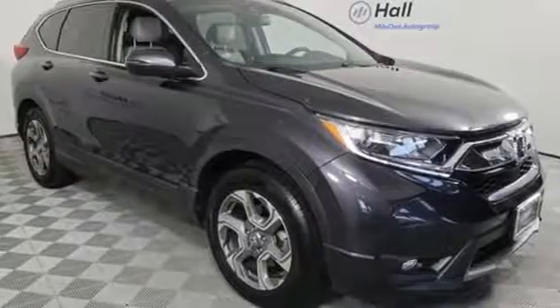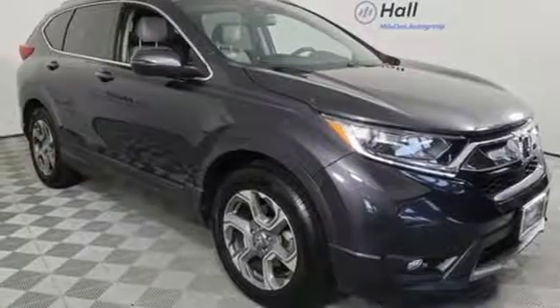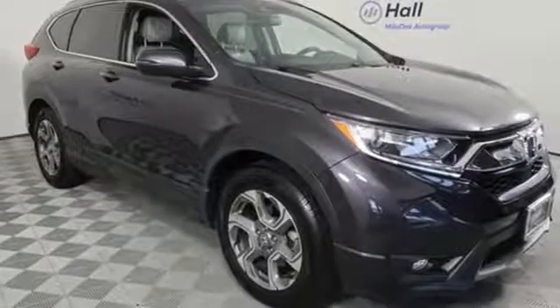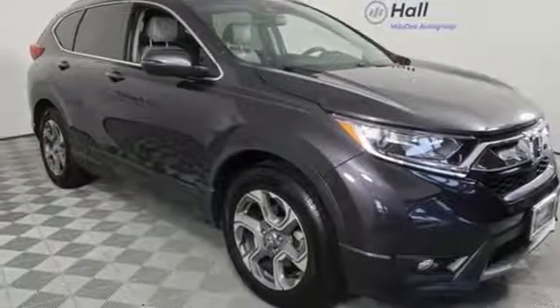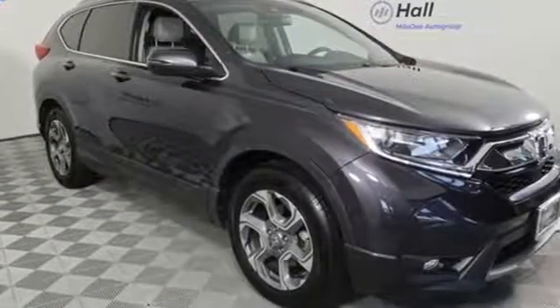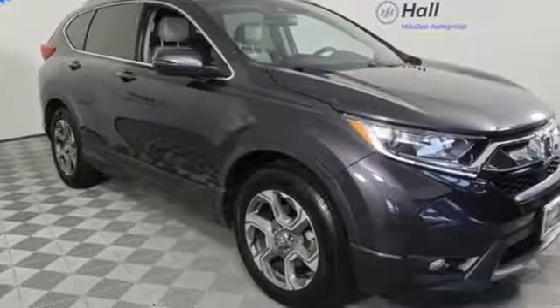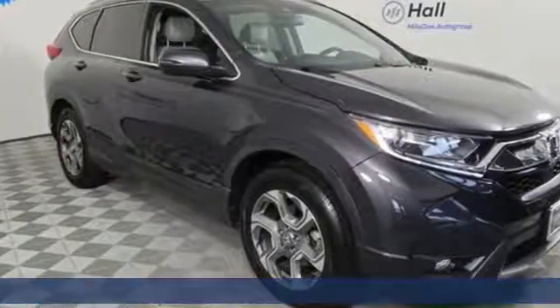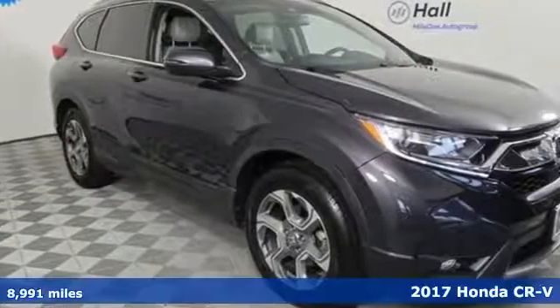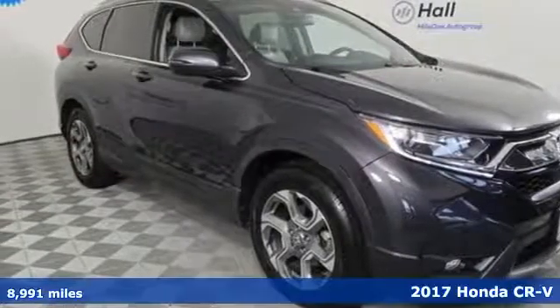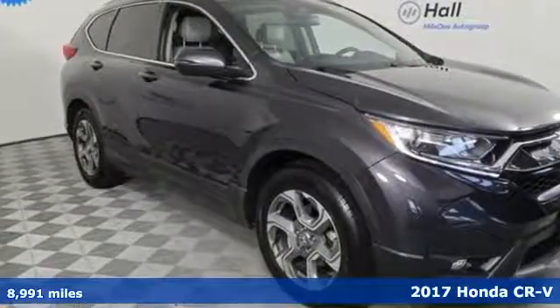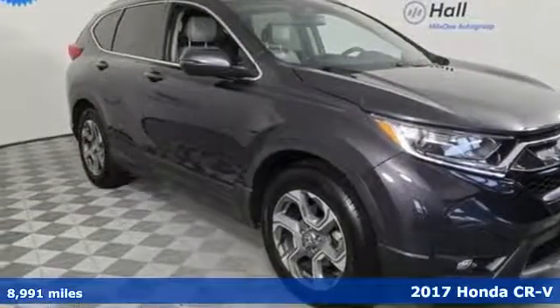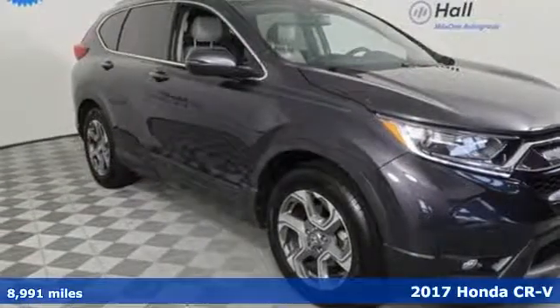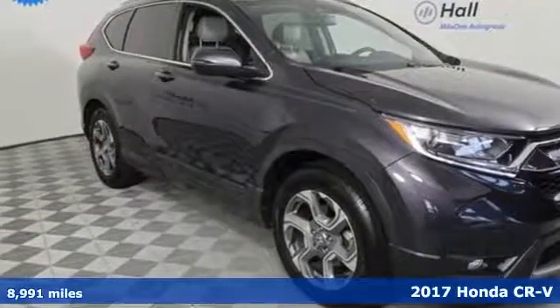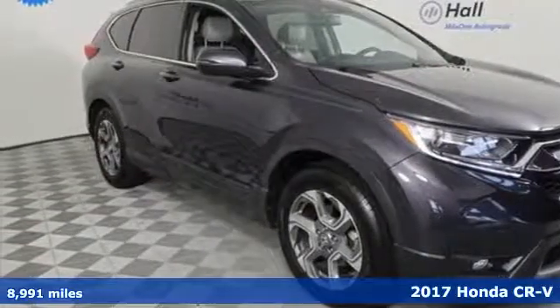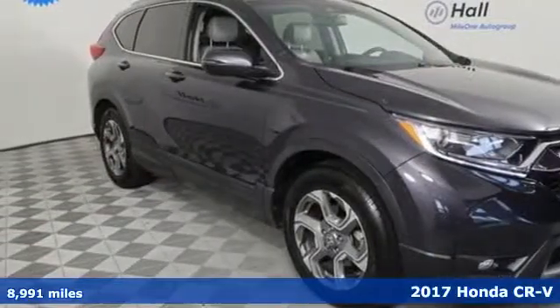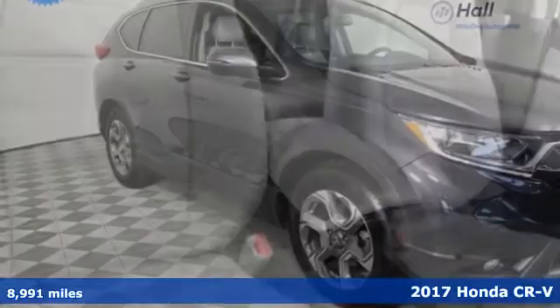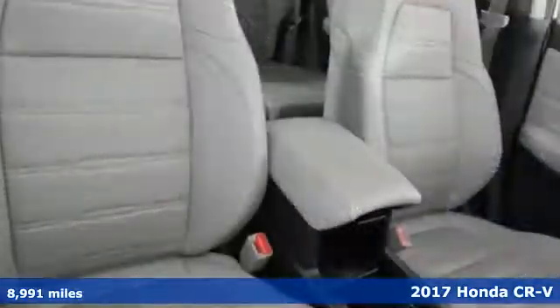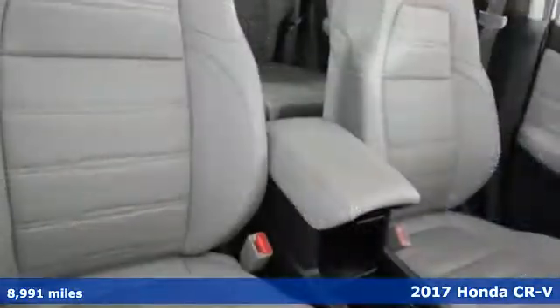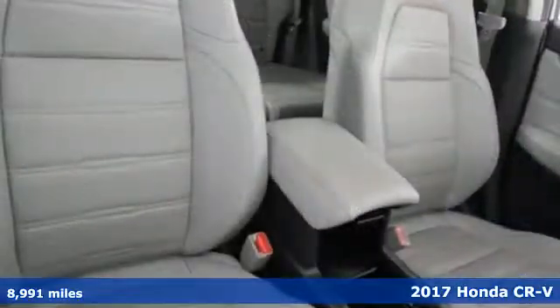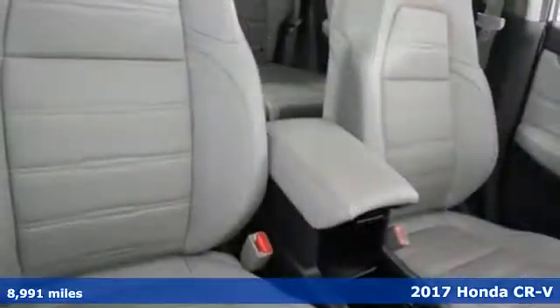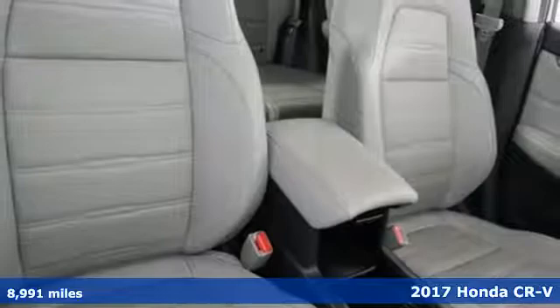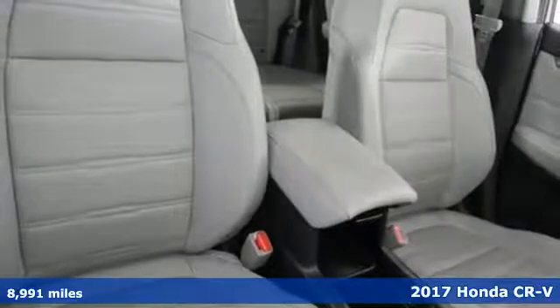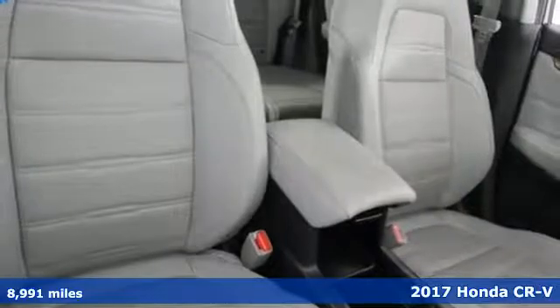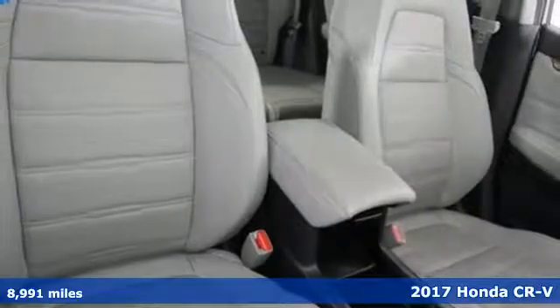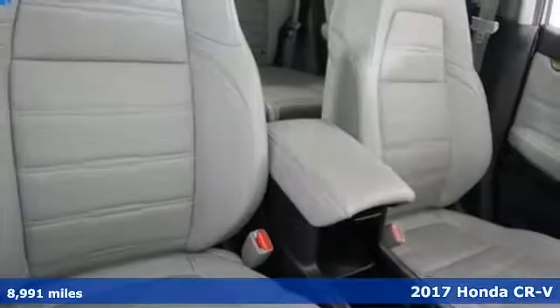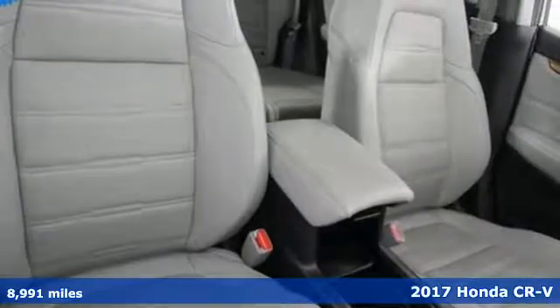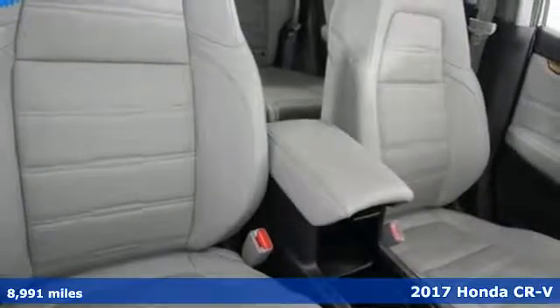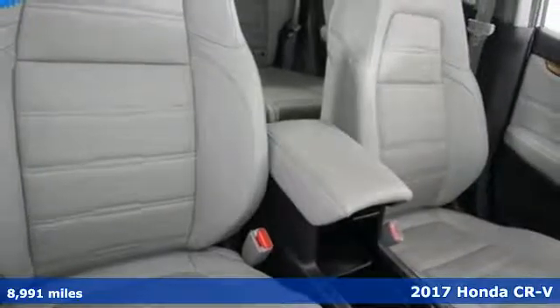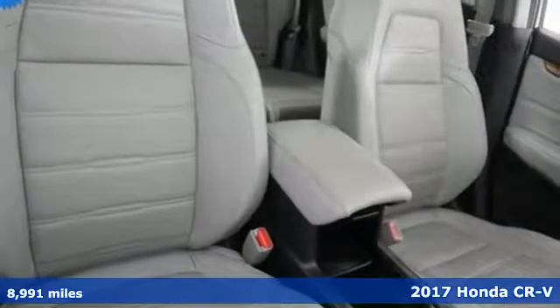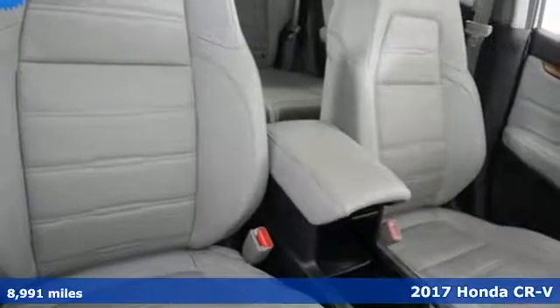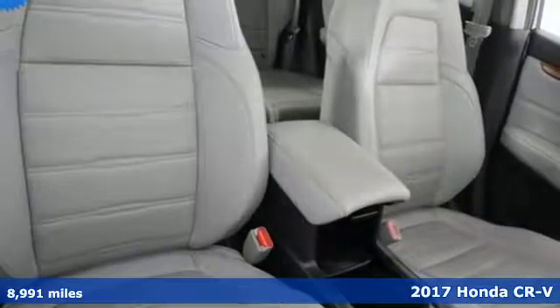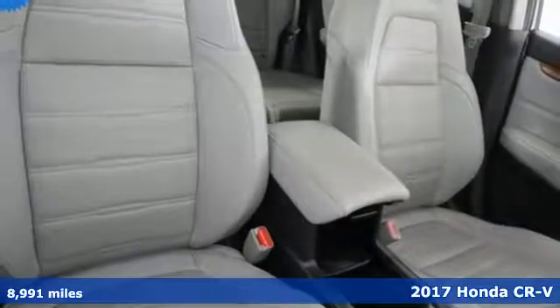It's a 2017 Honda CR-V. Capability without compromise isn't a dream — it's a CR-V.